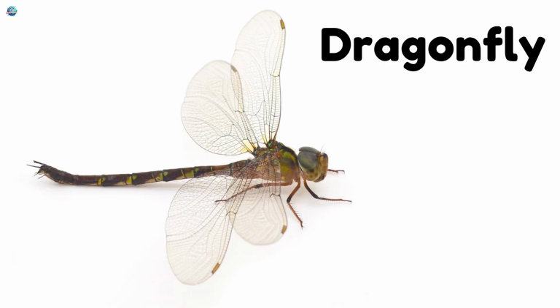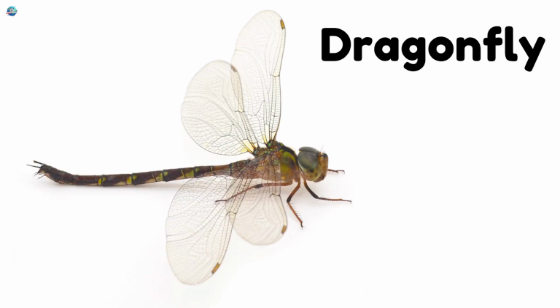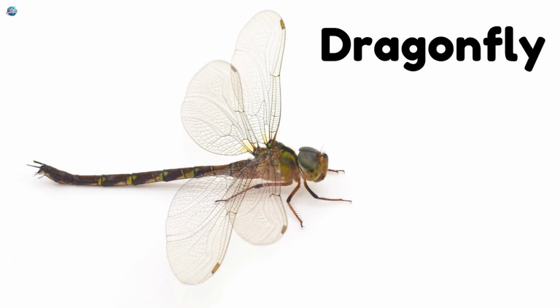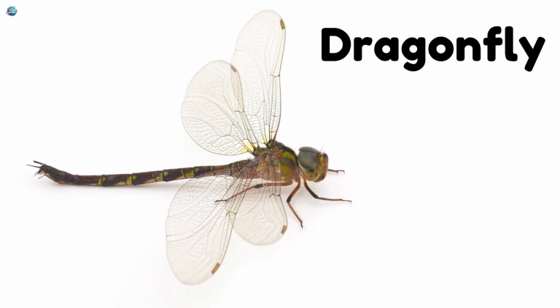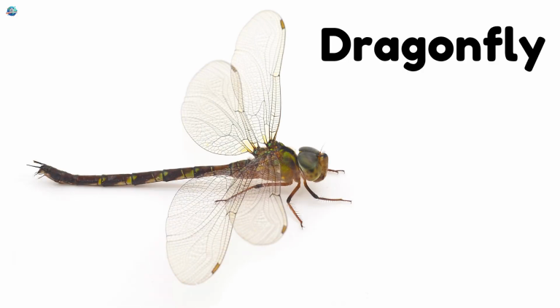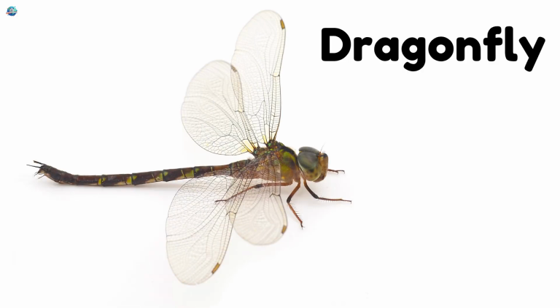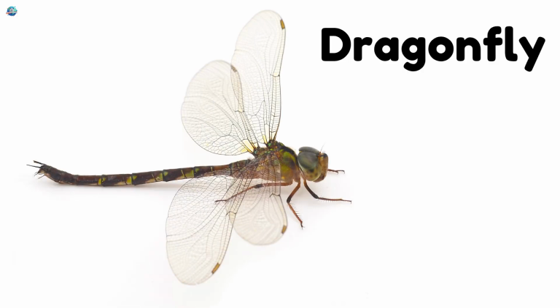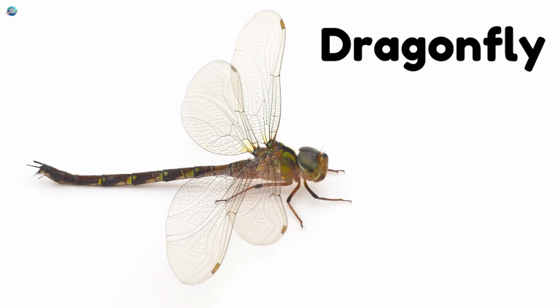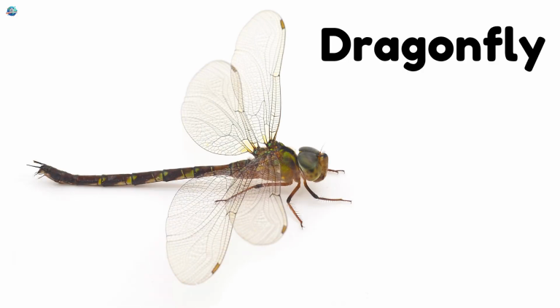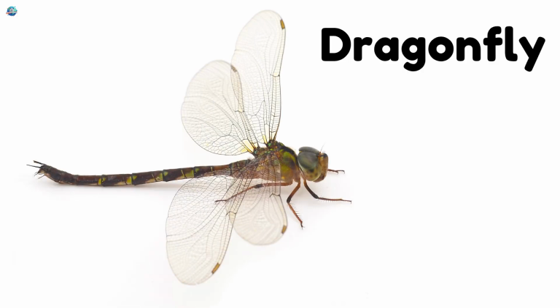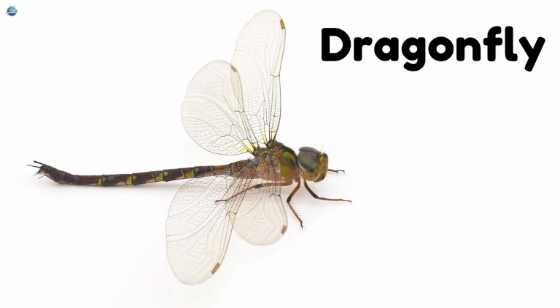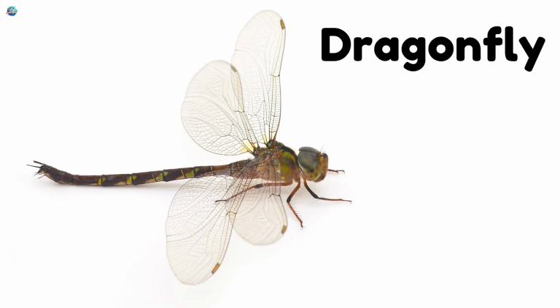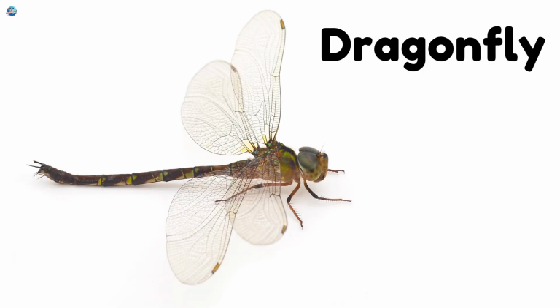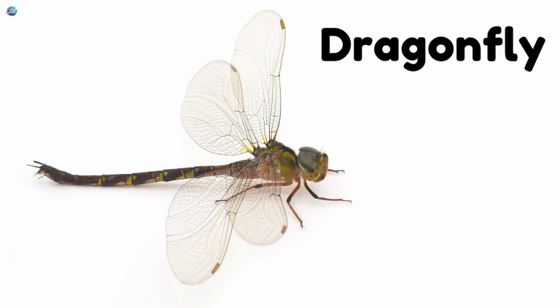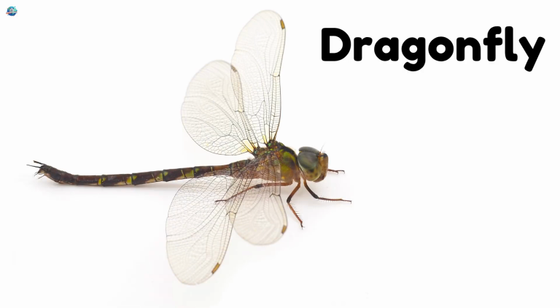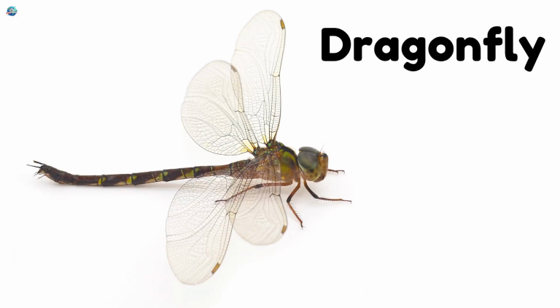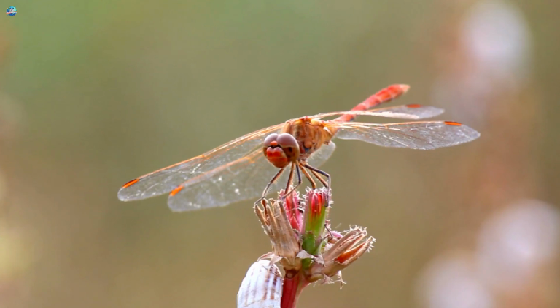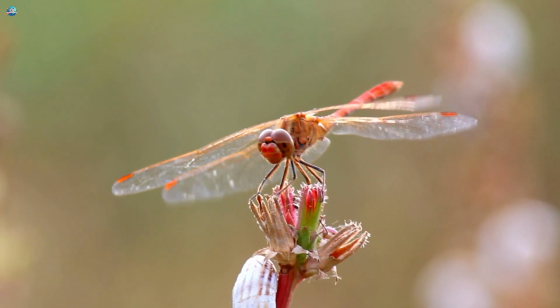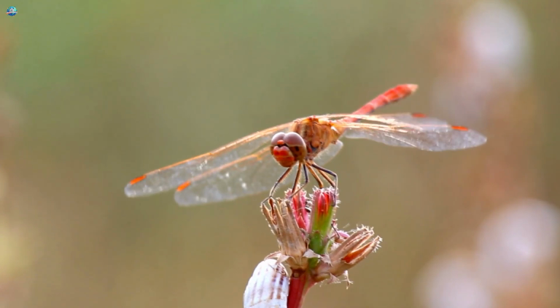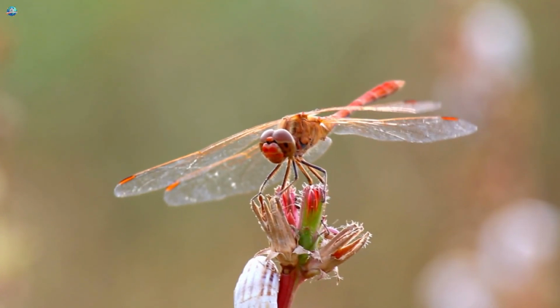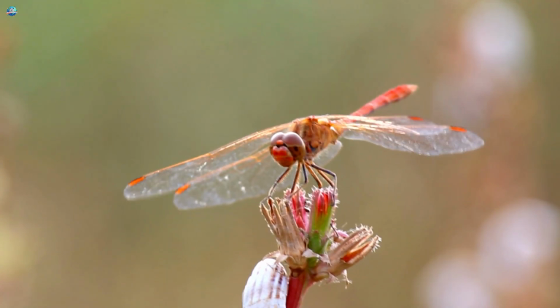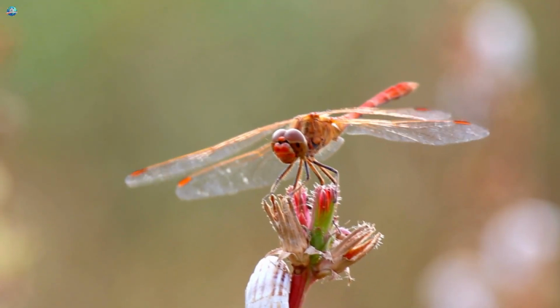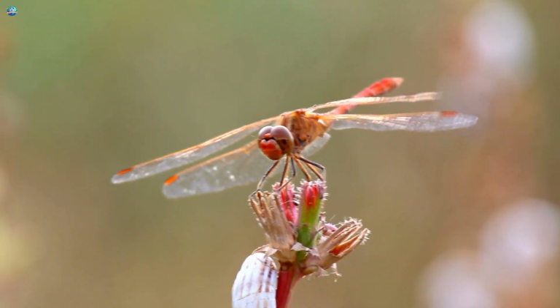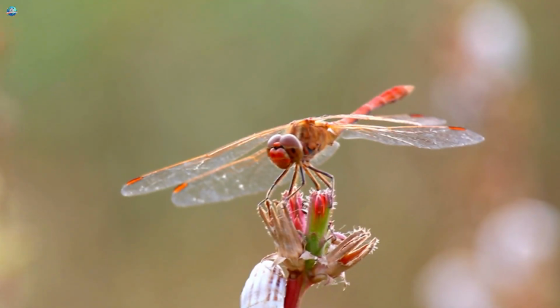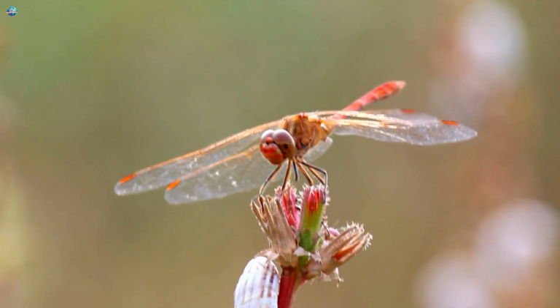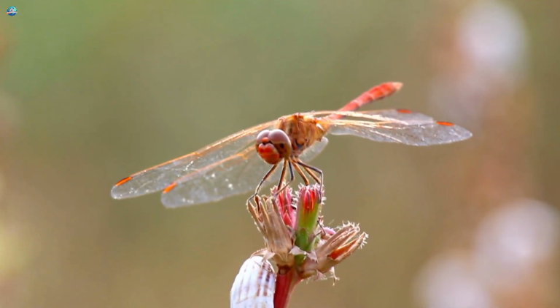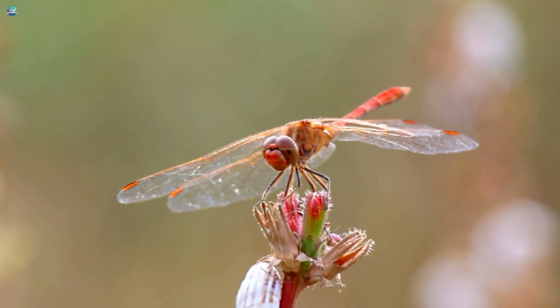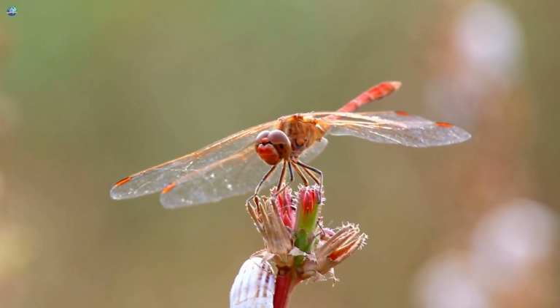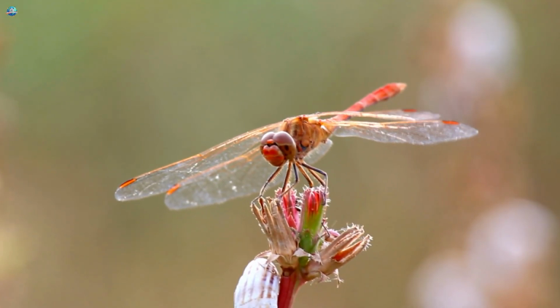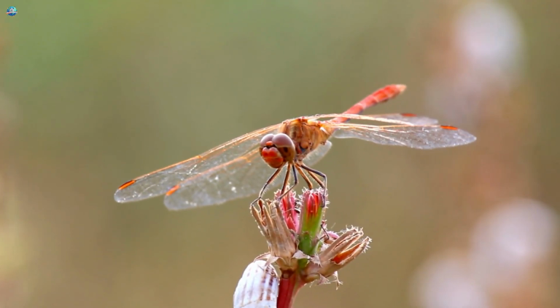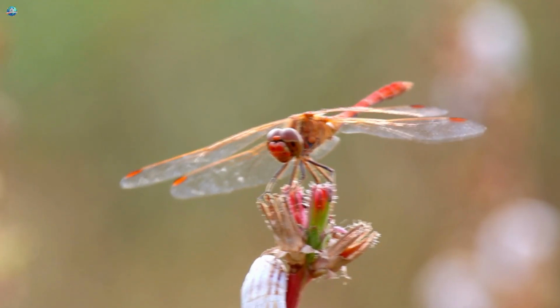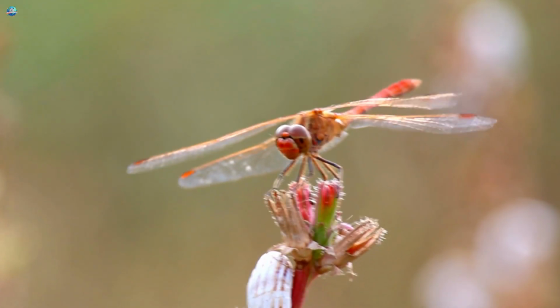Dragonfly! Dragonflies zoom above ponds with shiny wings that sparkle in sunlight.